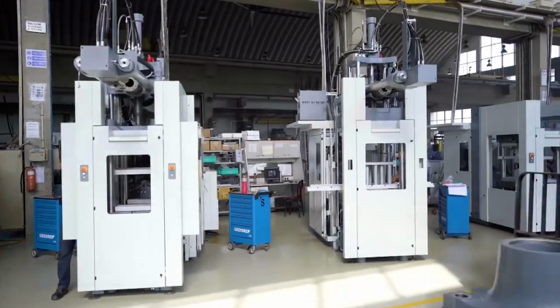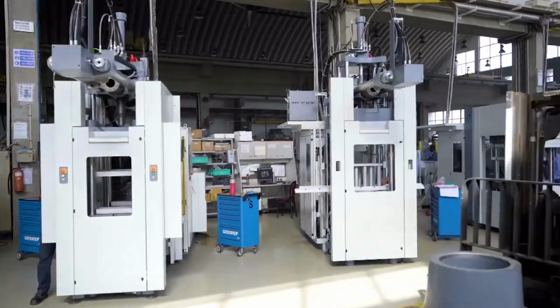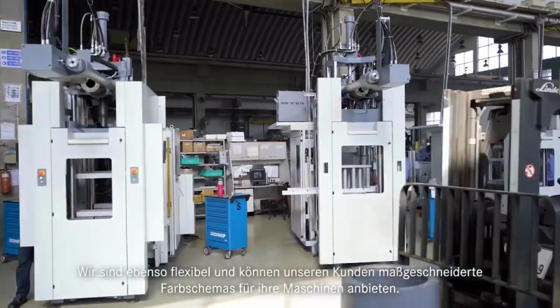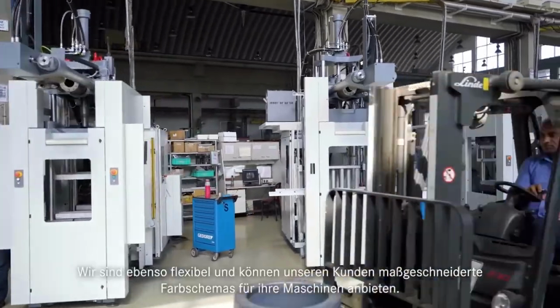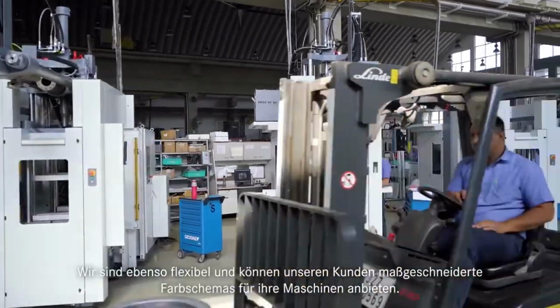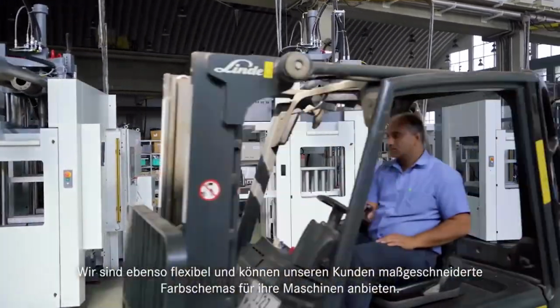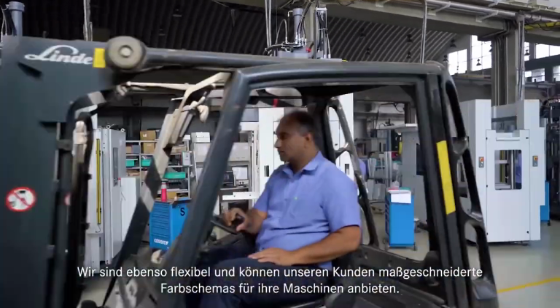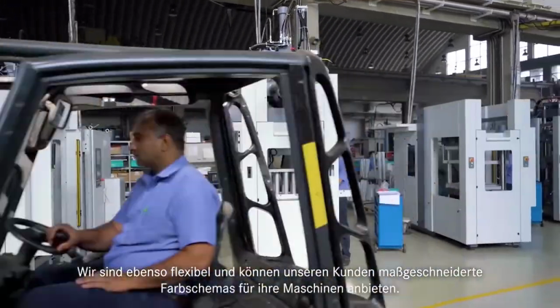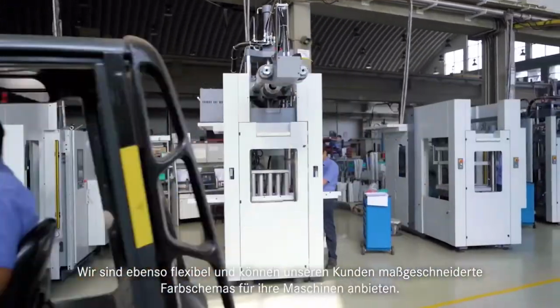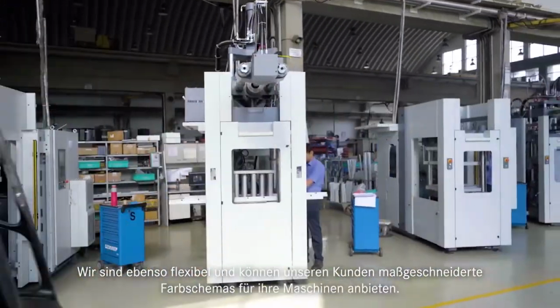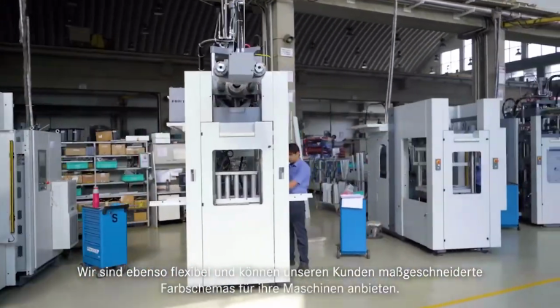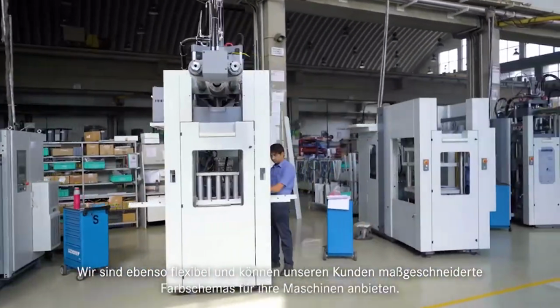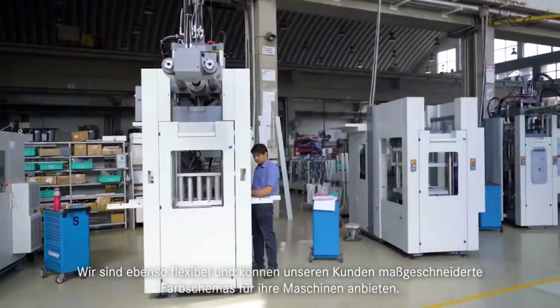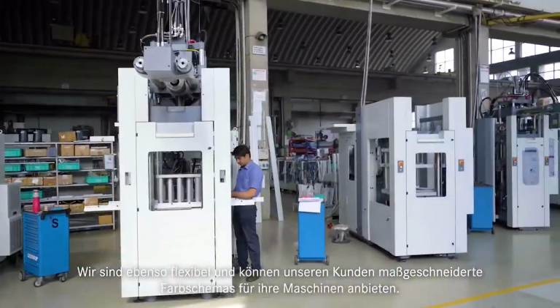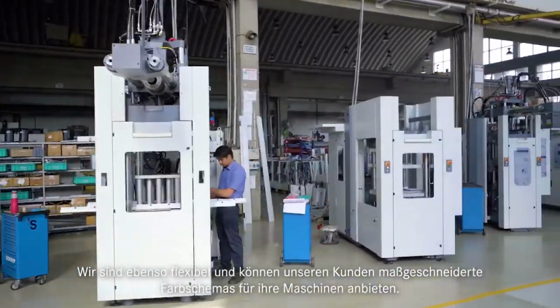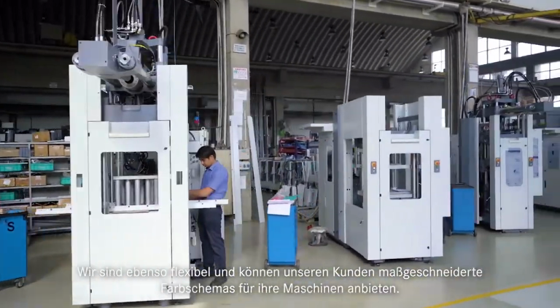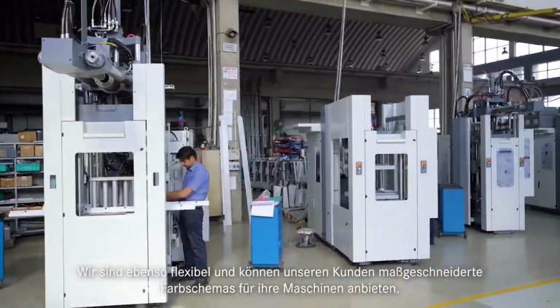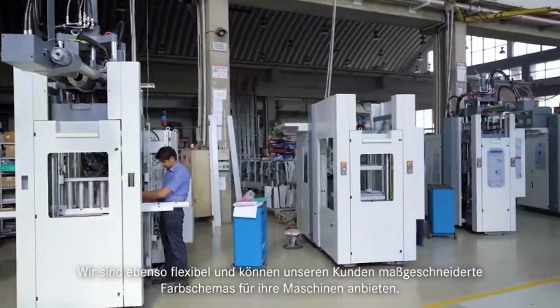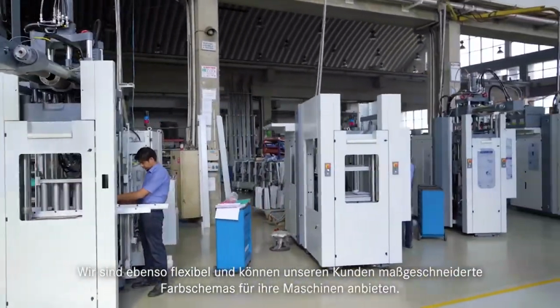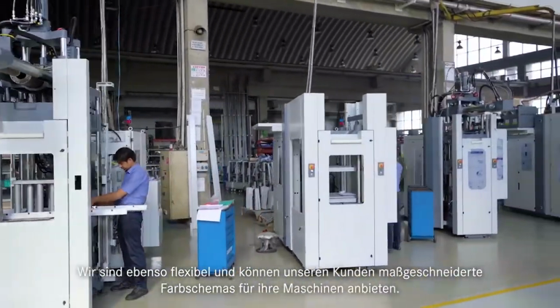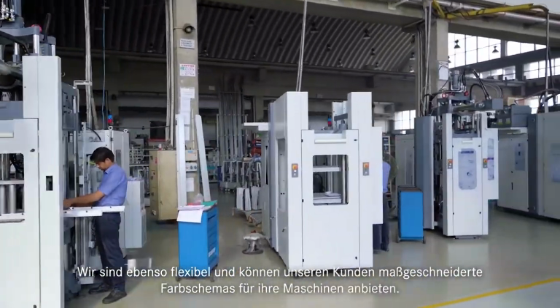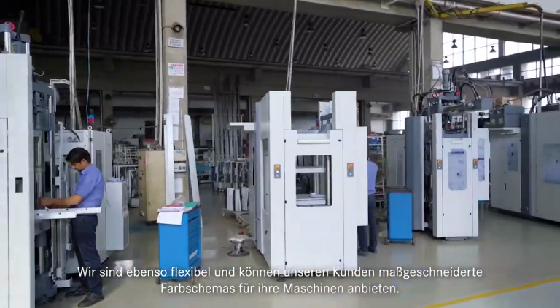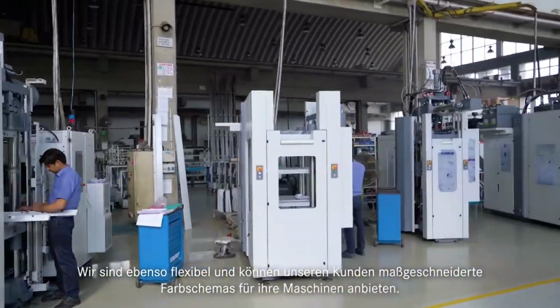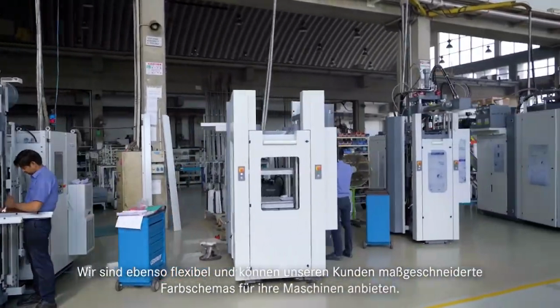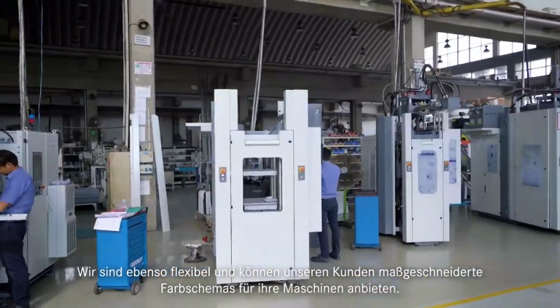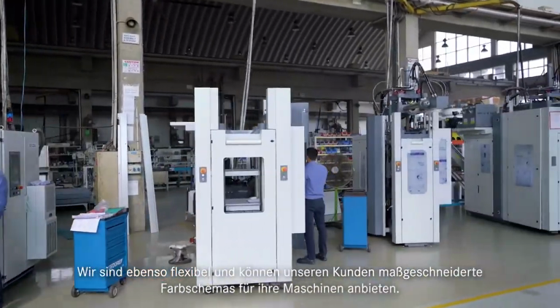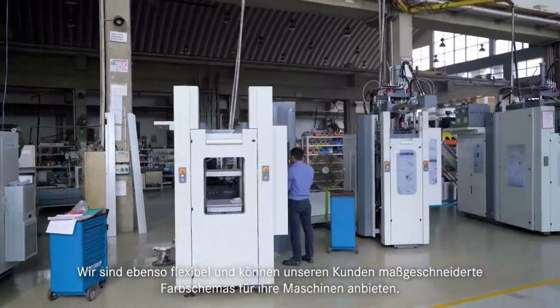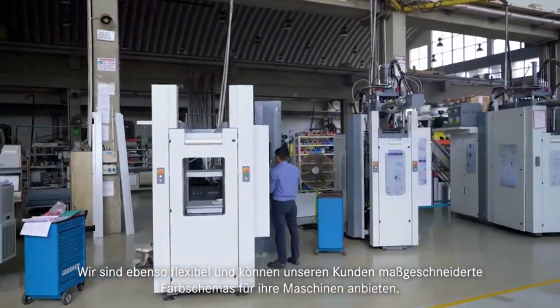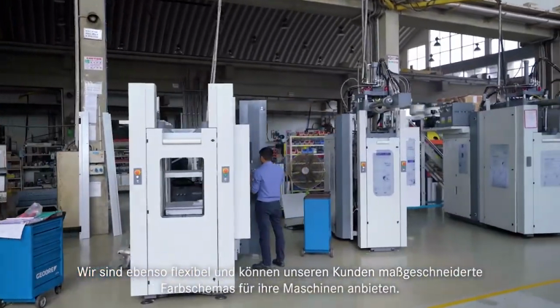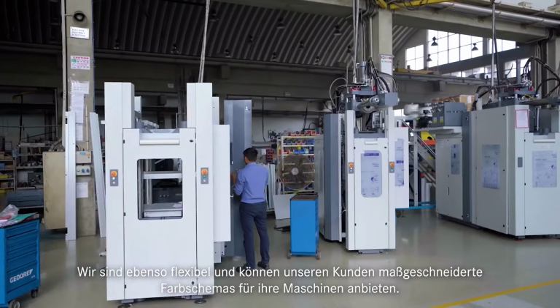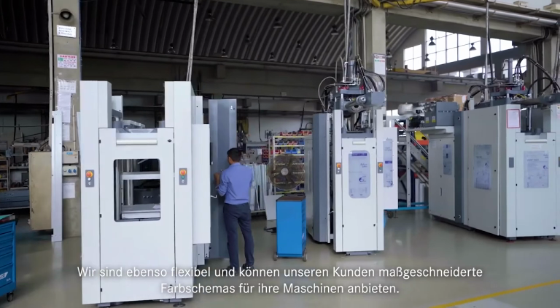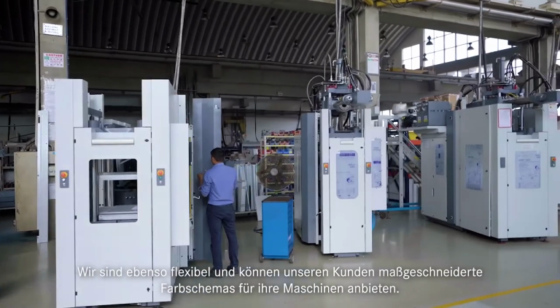We are equally flexible to offer customers tailor-made machine color schemes.